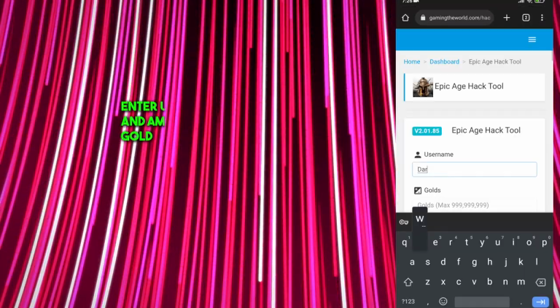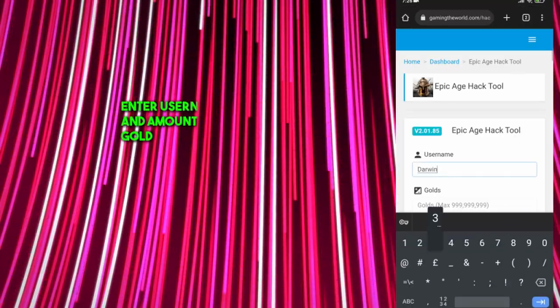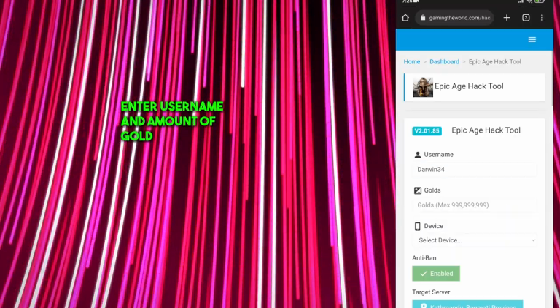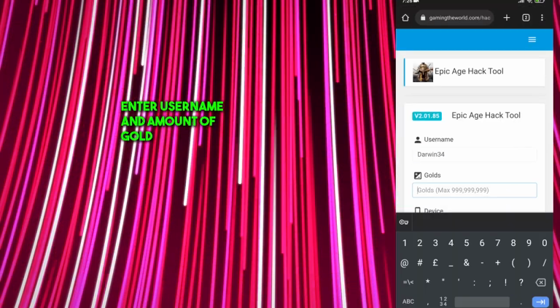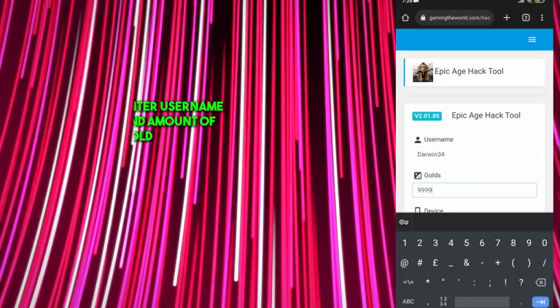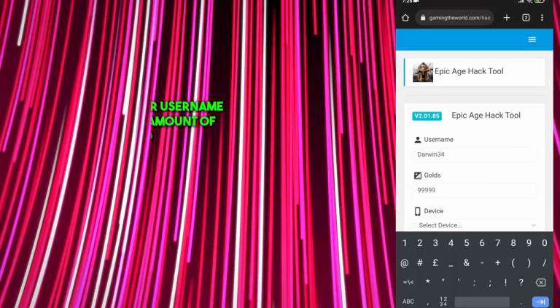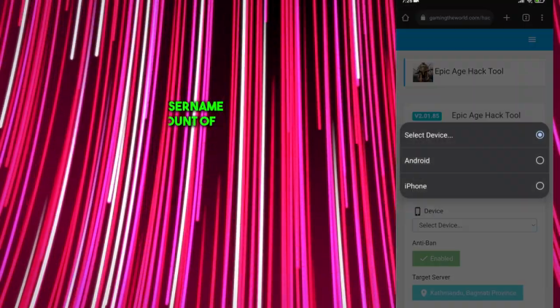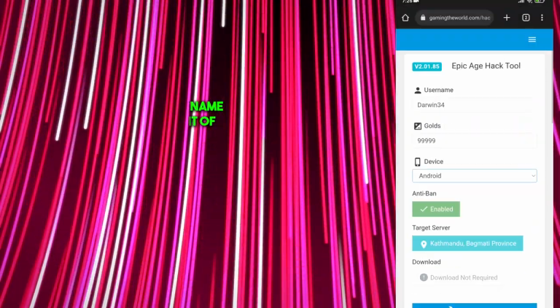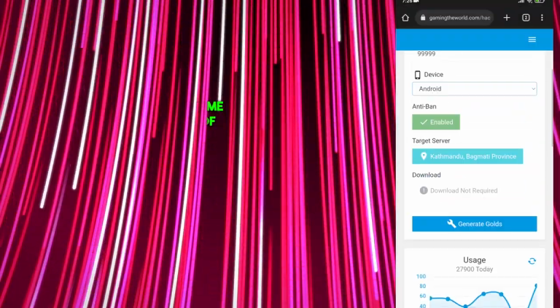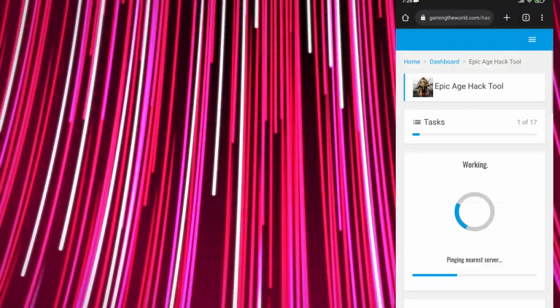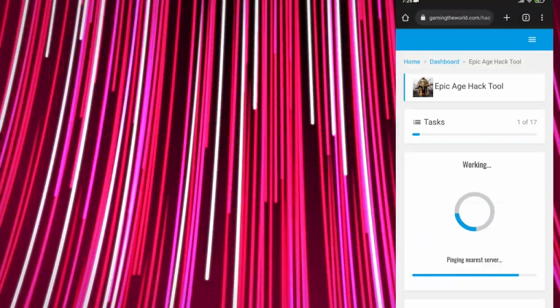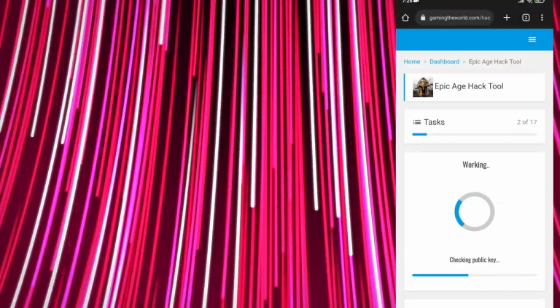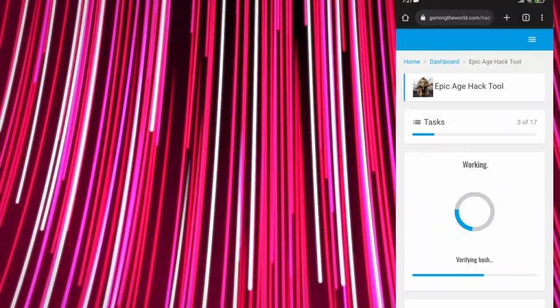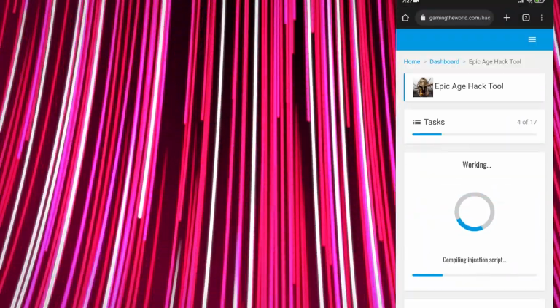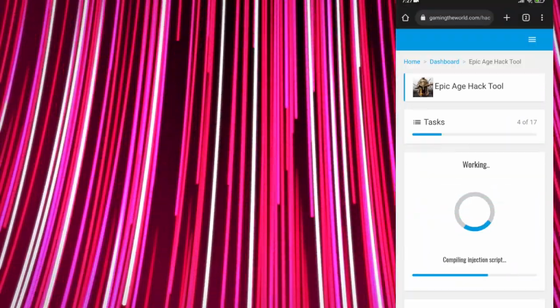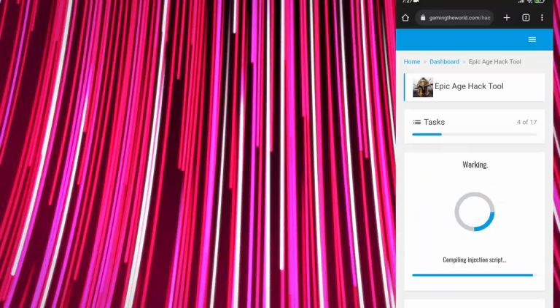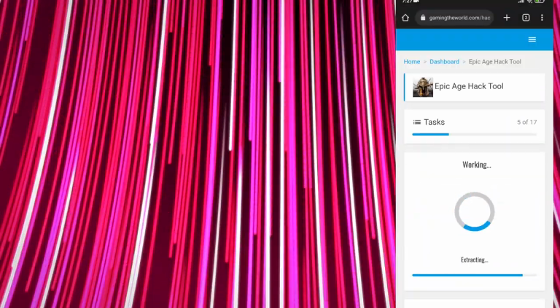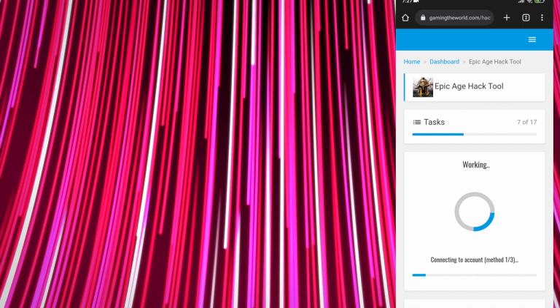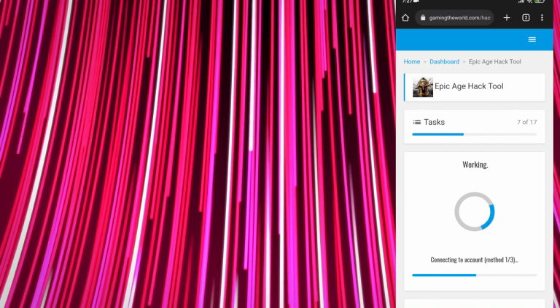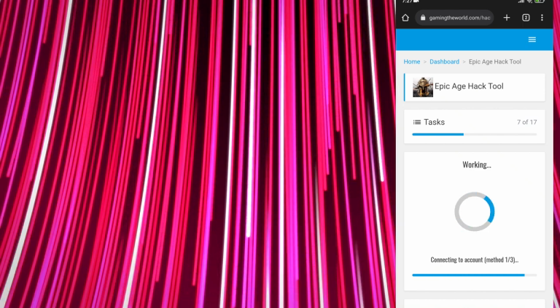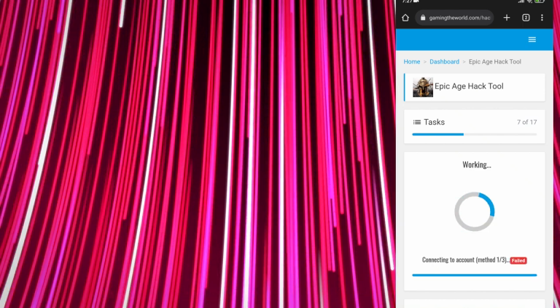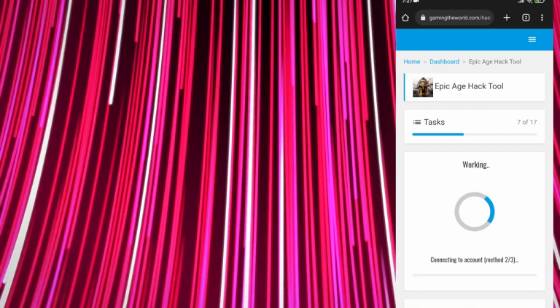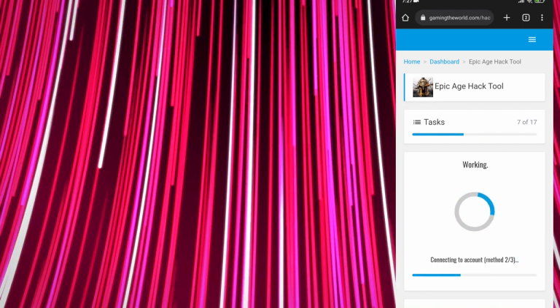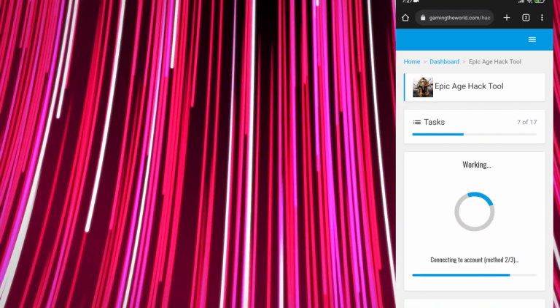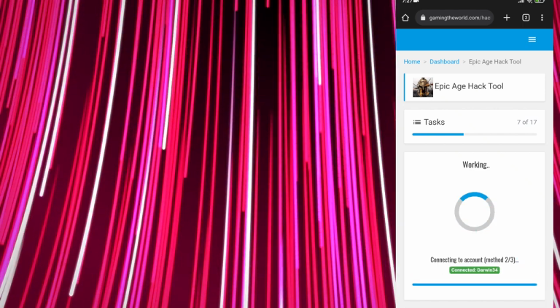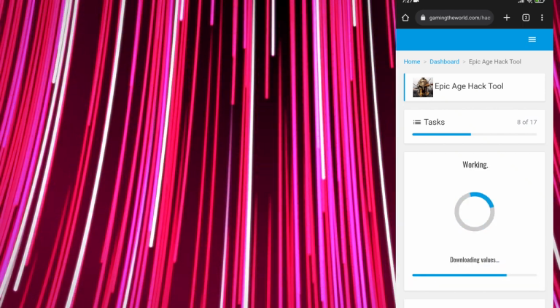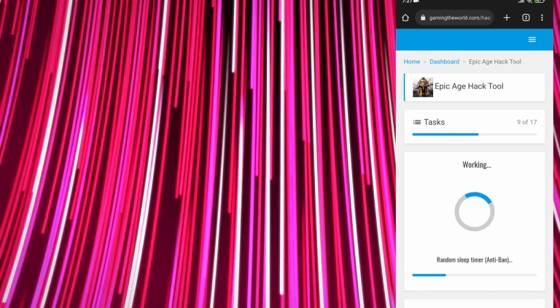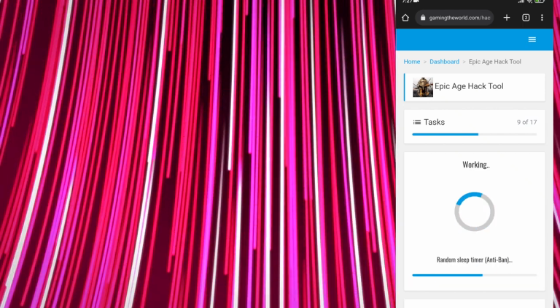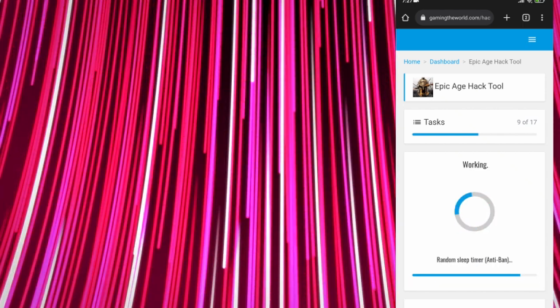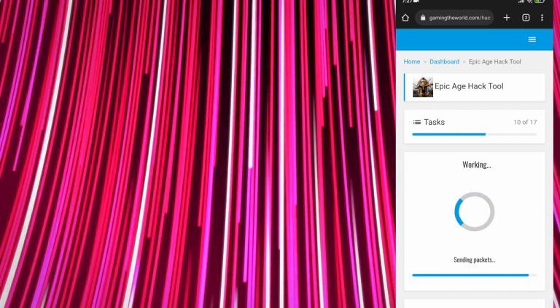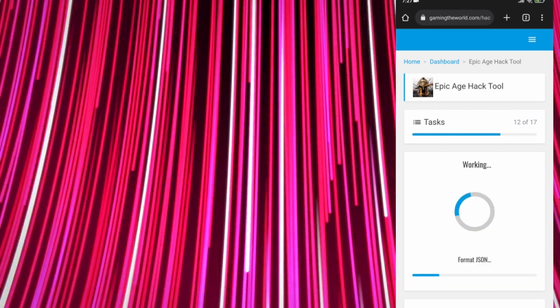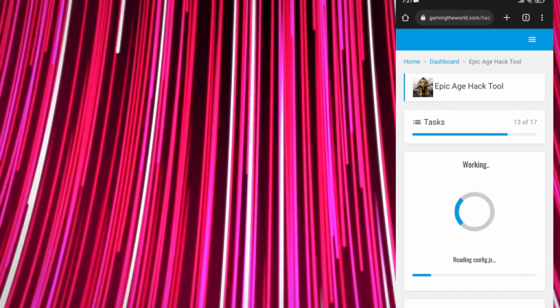Enter your Google Play or Game Center username, input your desired golds amount and select your device. Press Generate to get your golds.